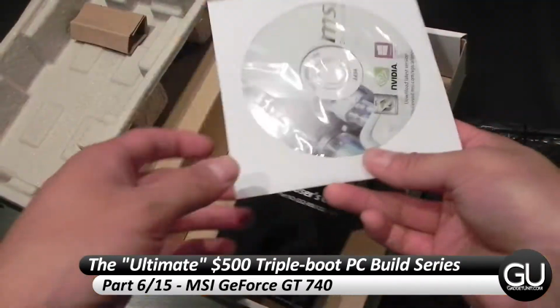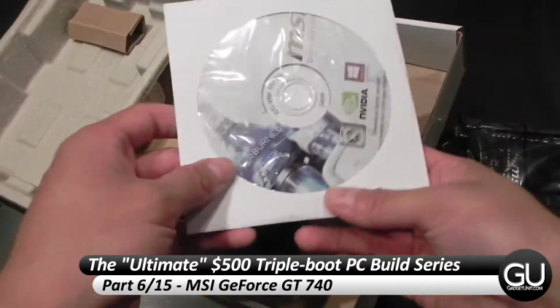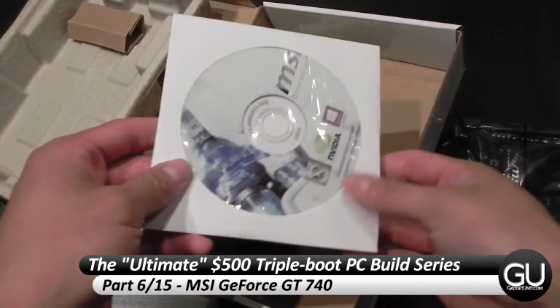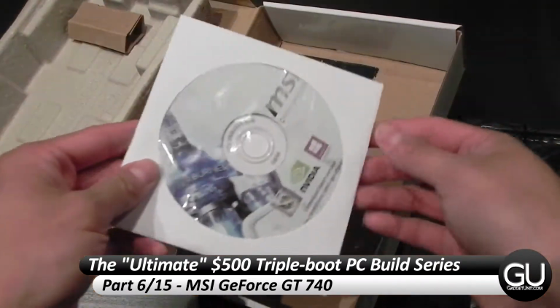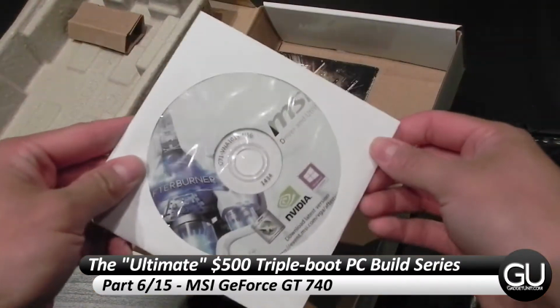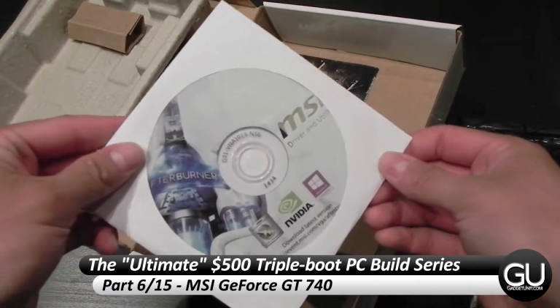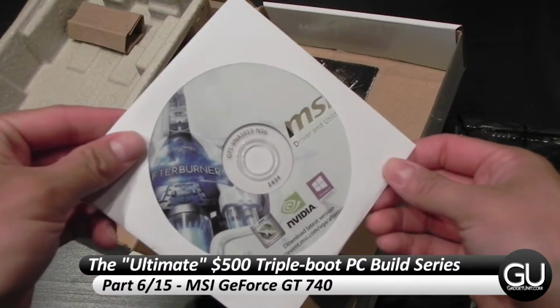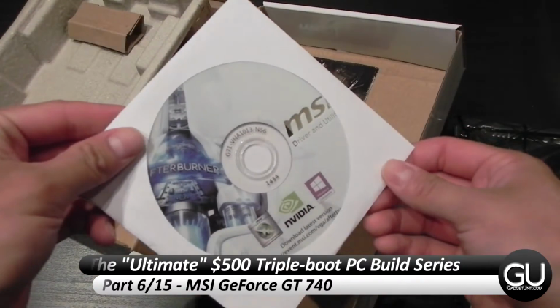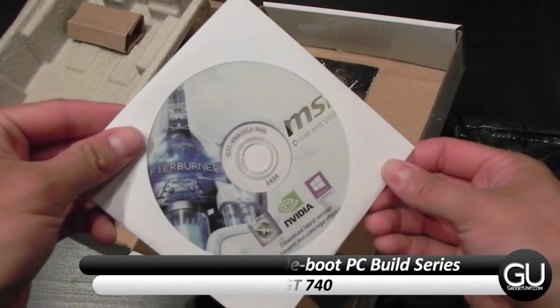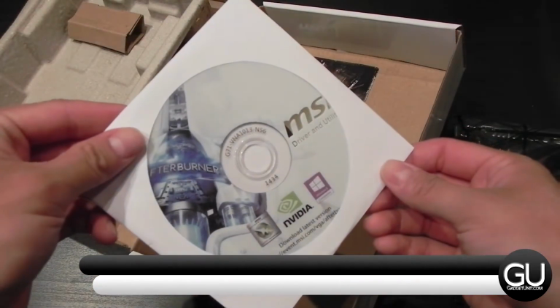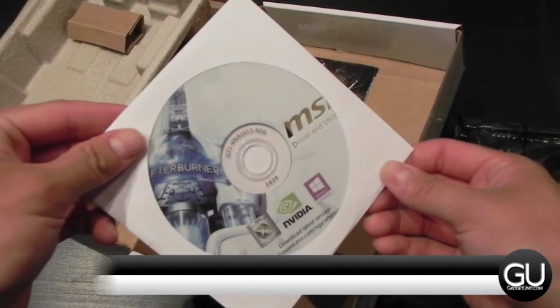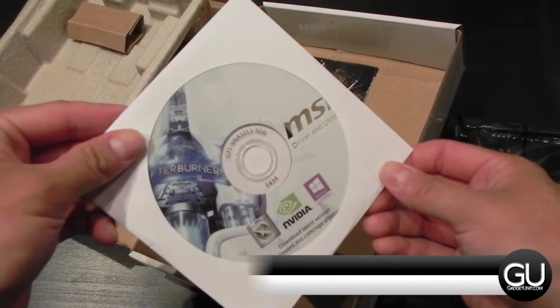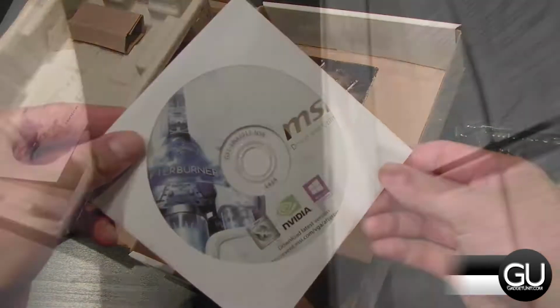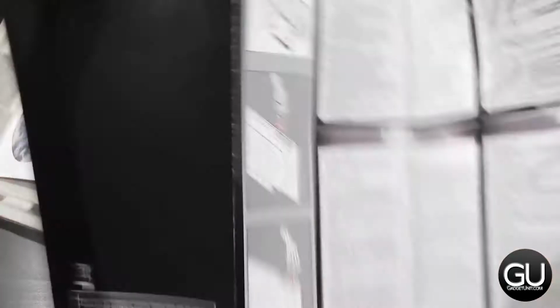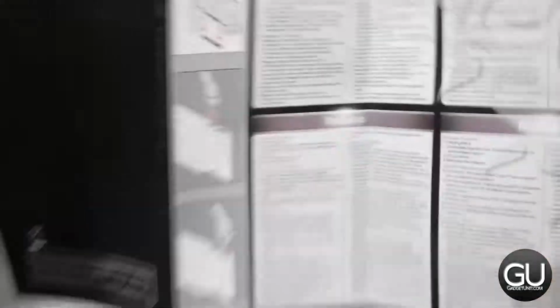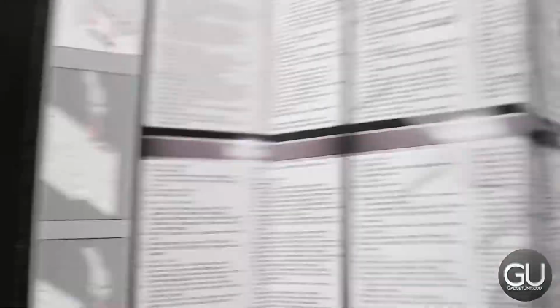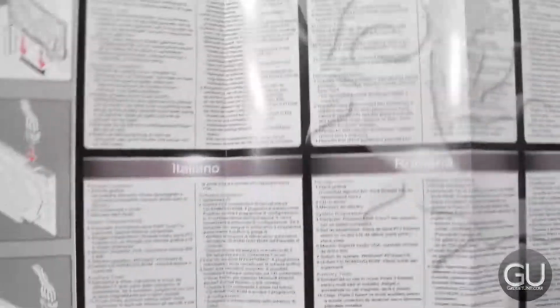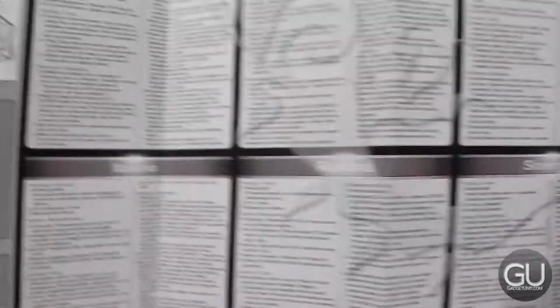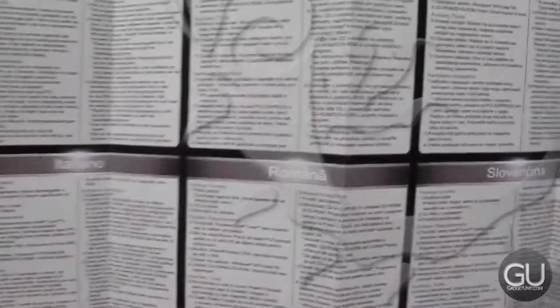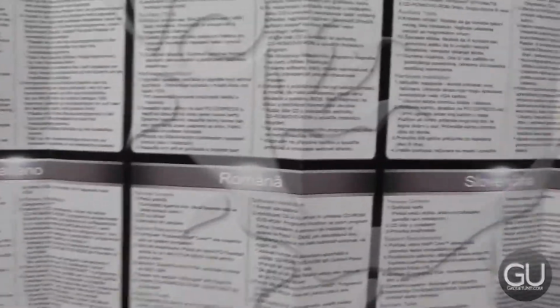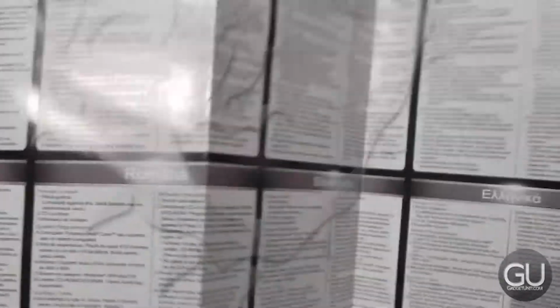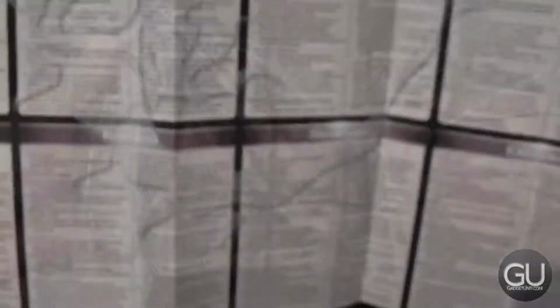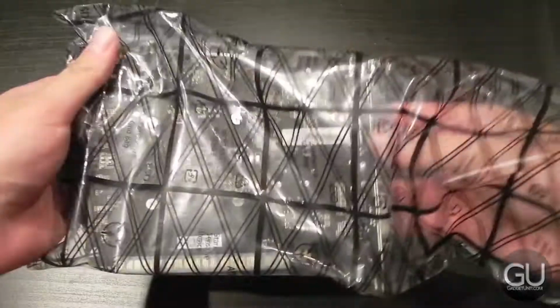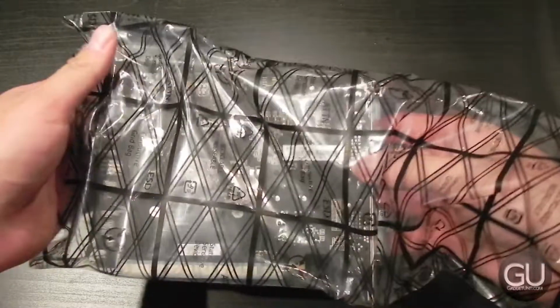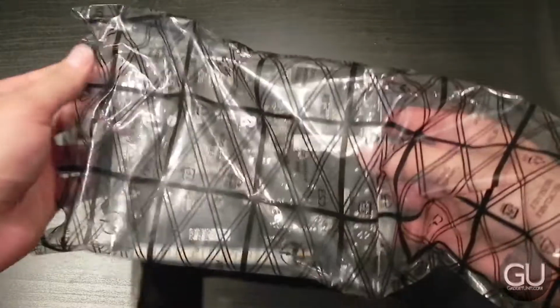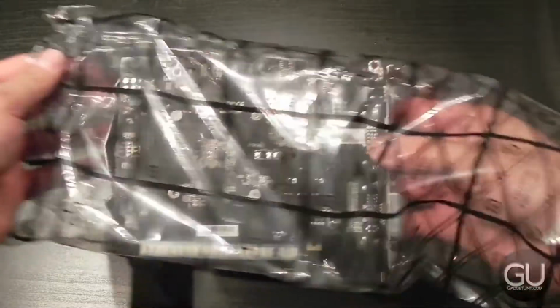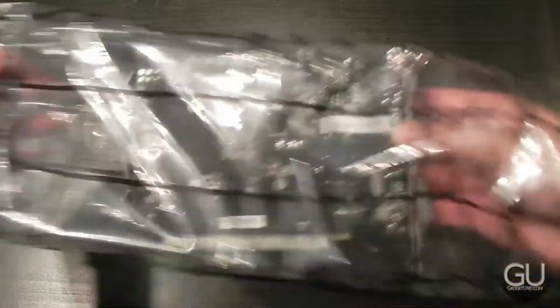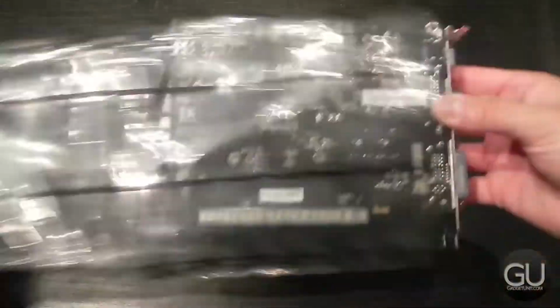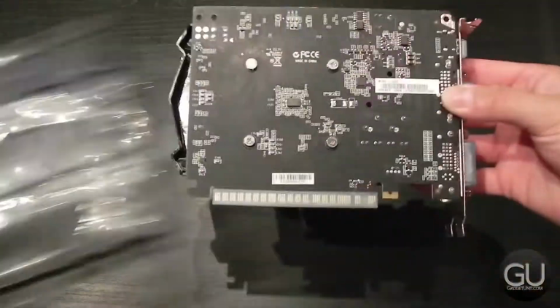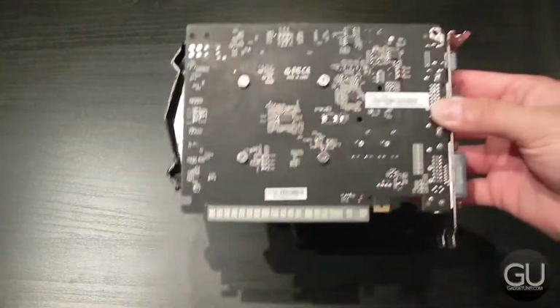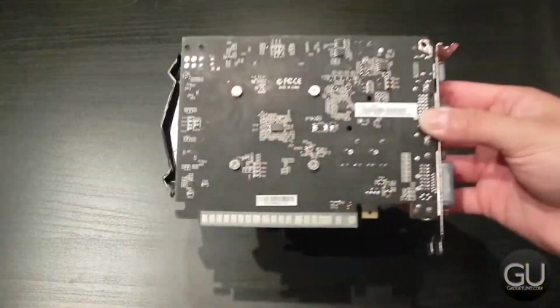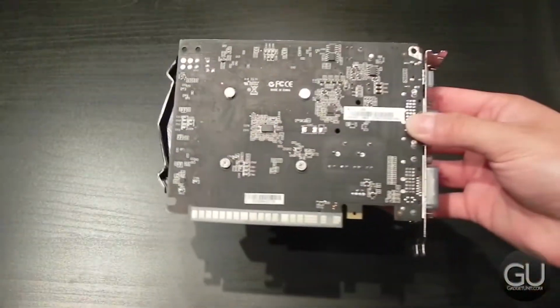Inside of the box, we do get a driver disc, a user guide, as well as the video card itself.